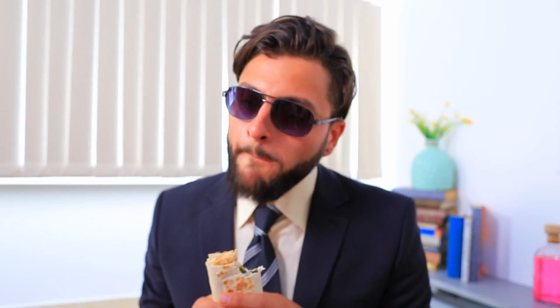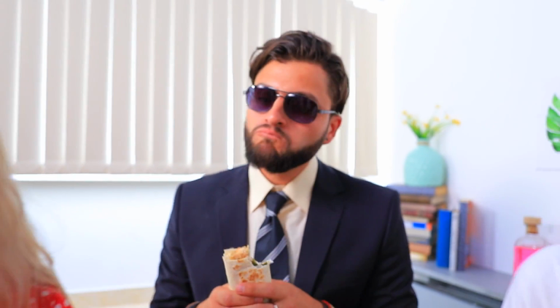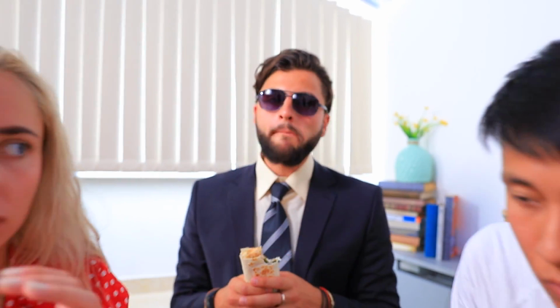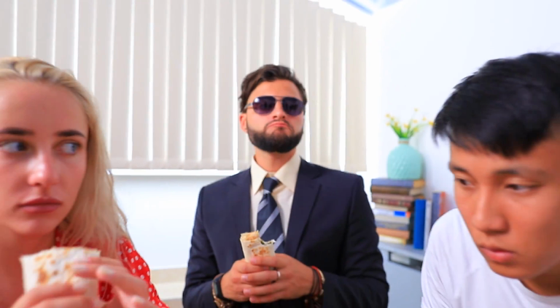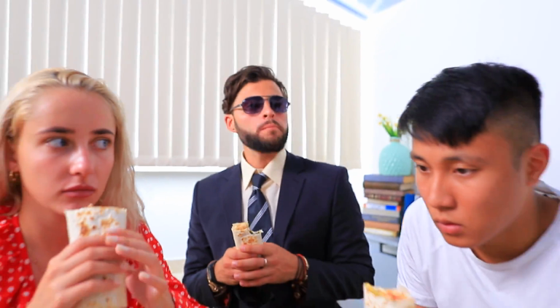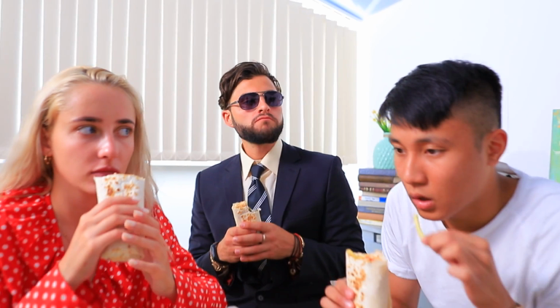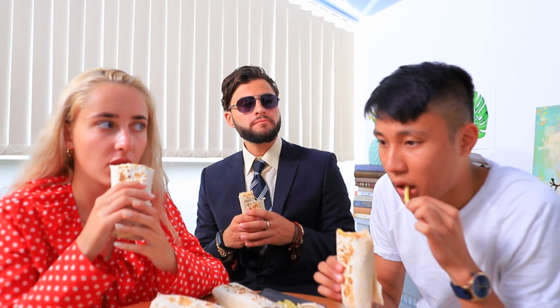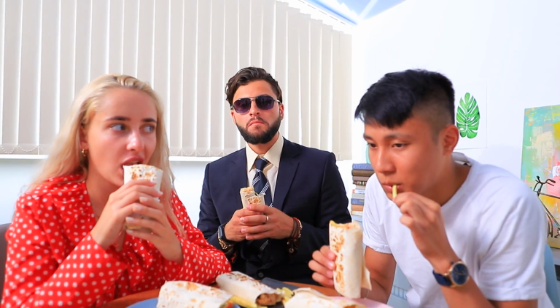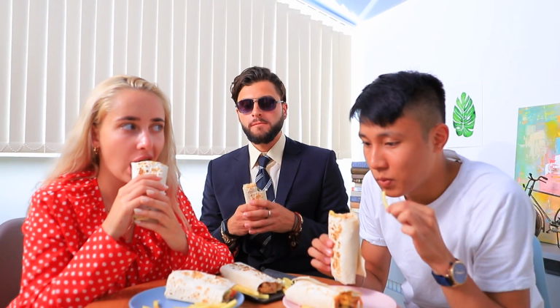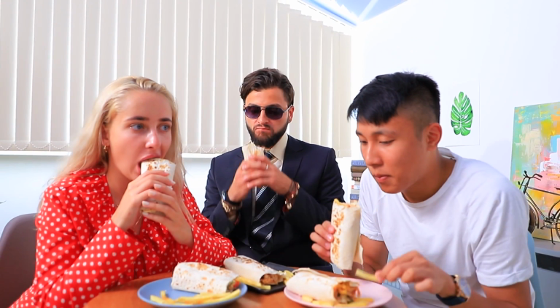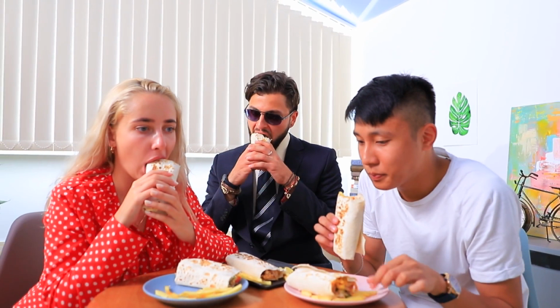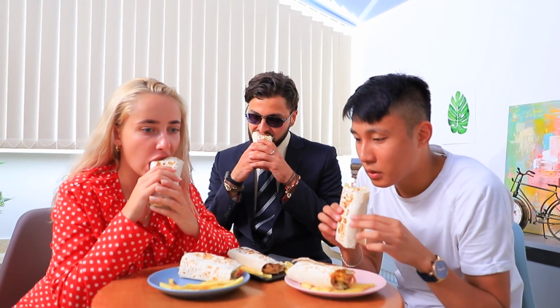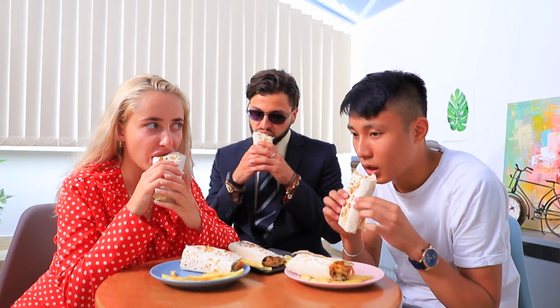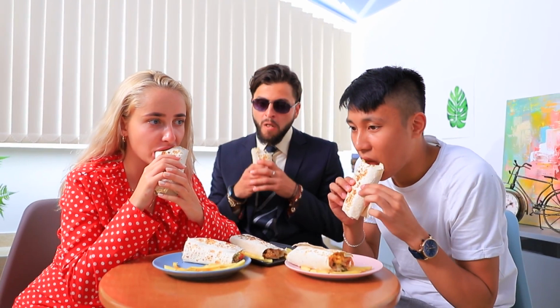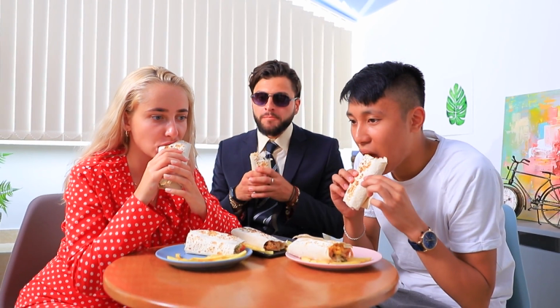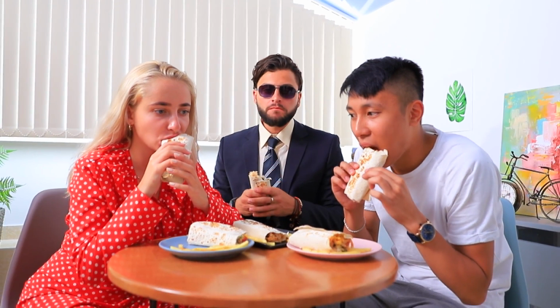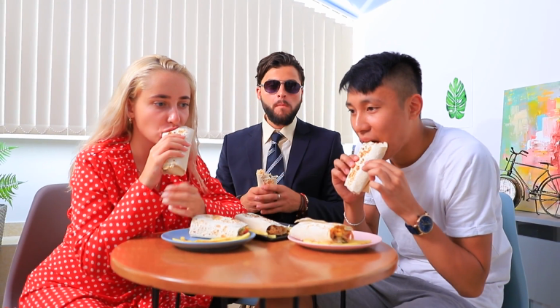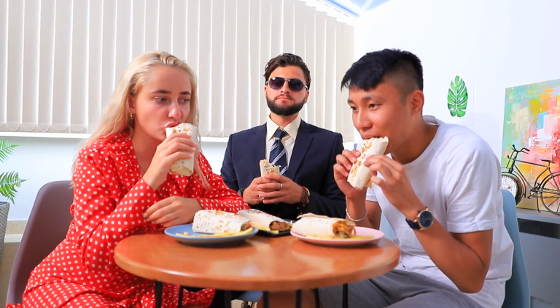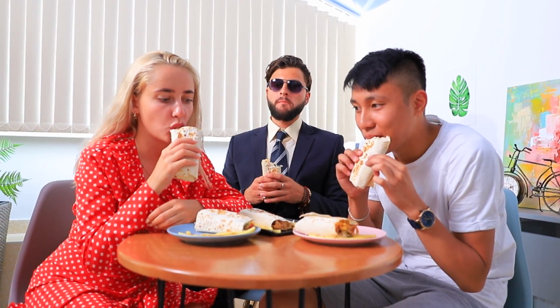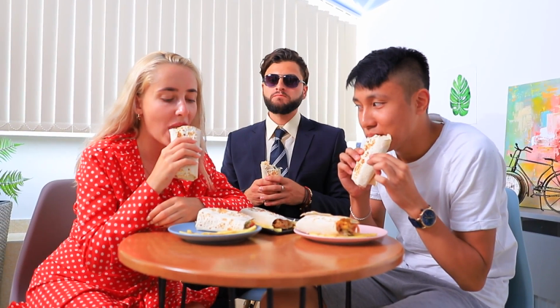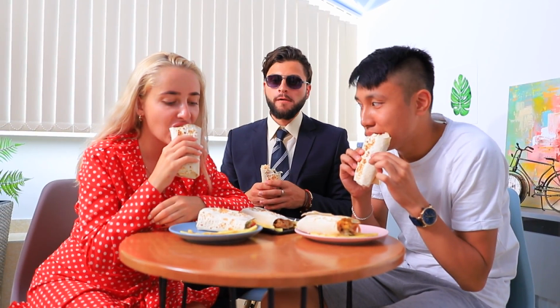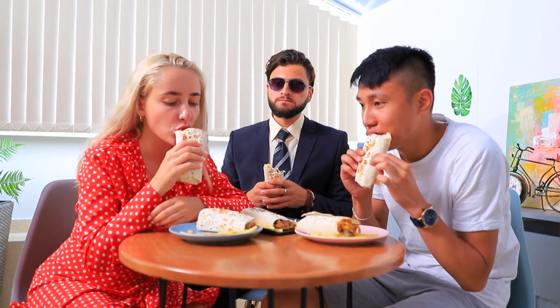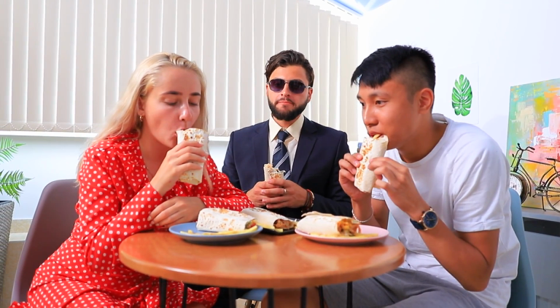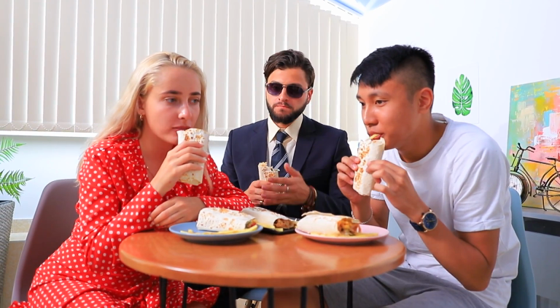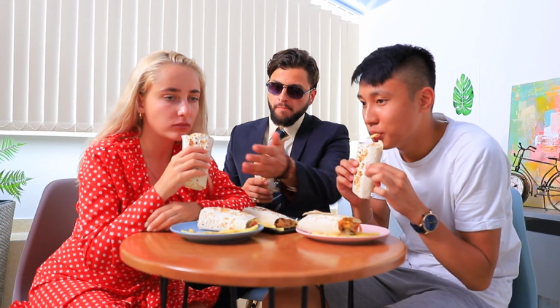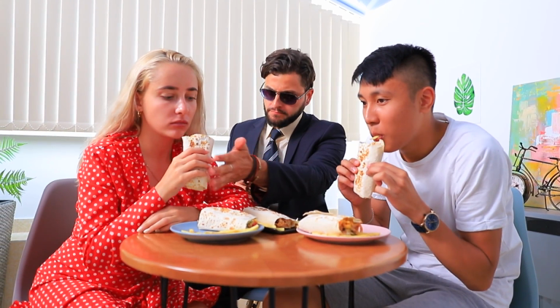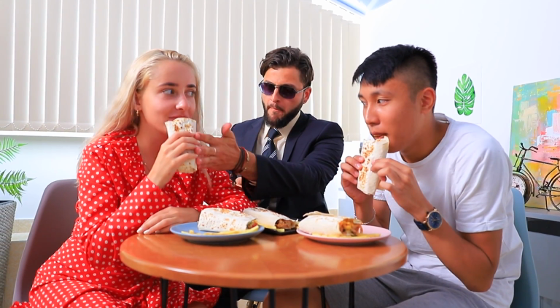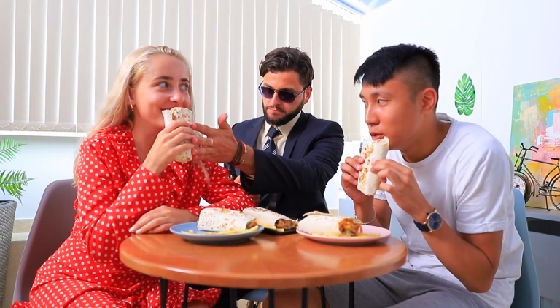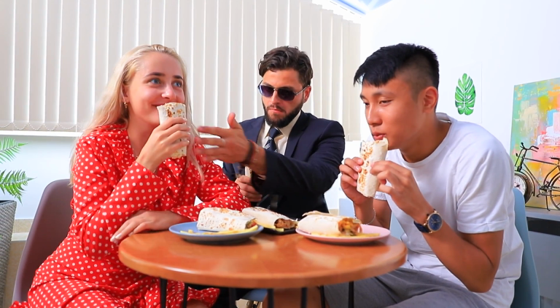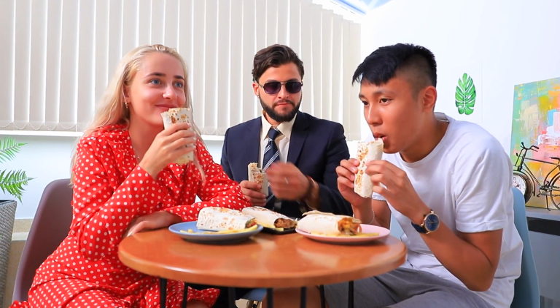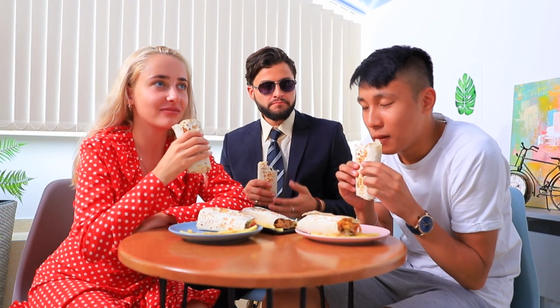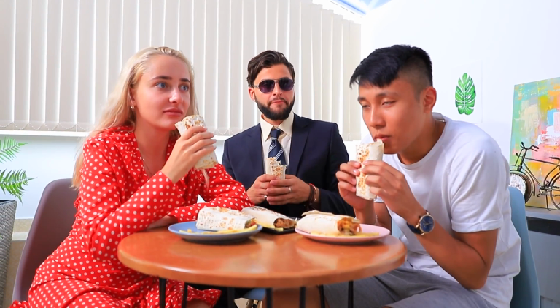Mmm! Delicious! You're right, Tony! This is the best shawarma in New York!